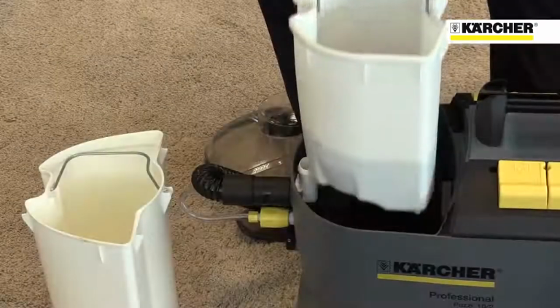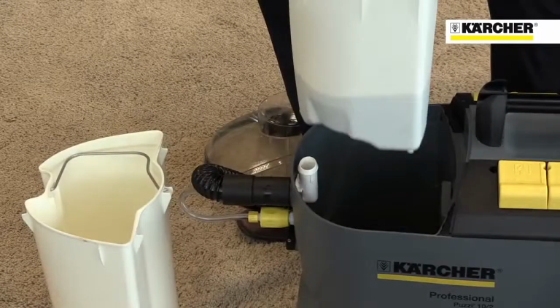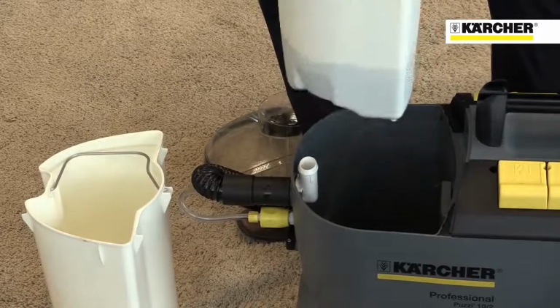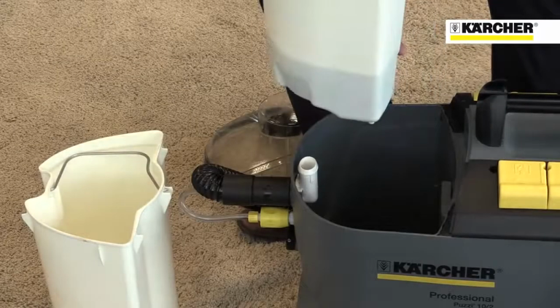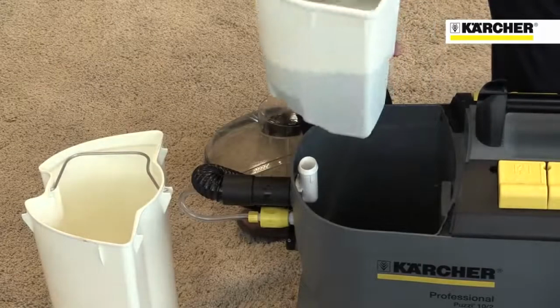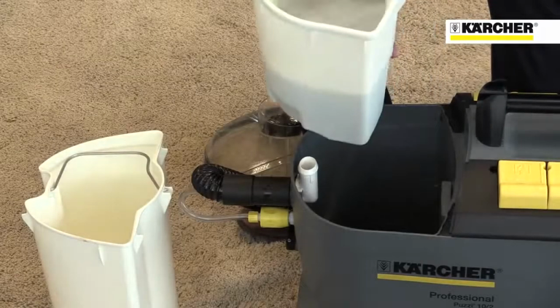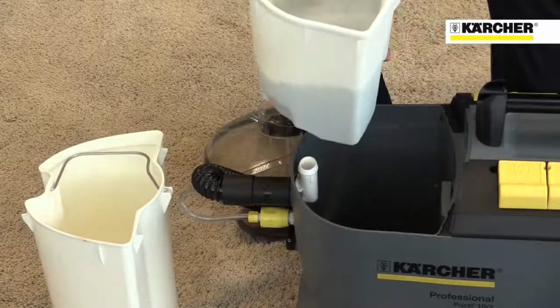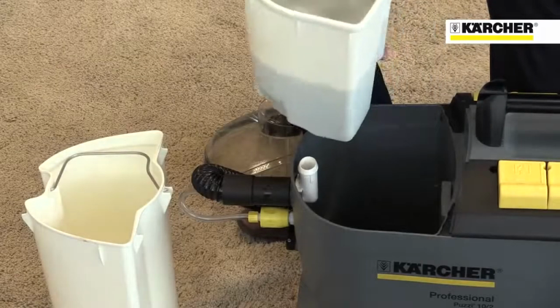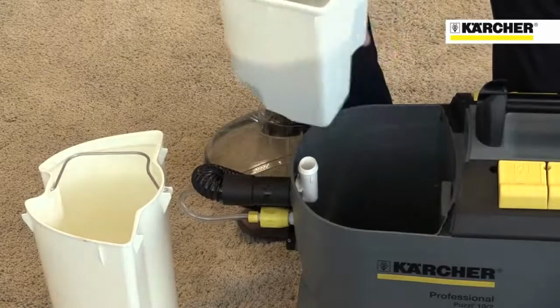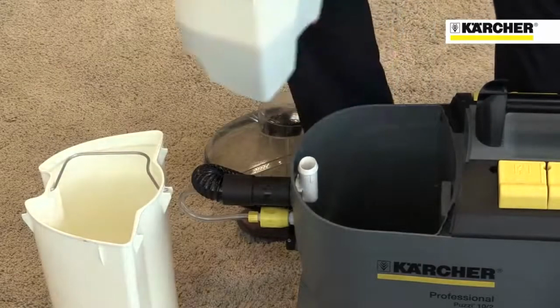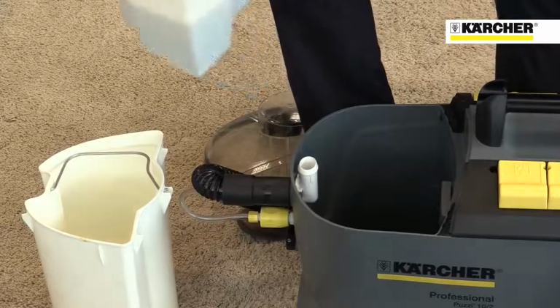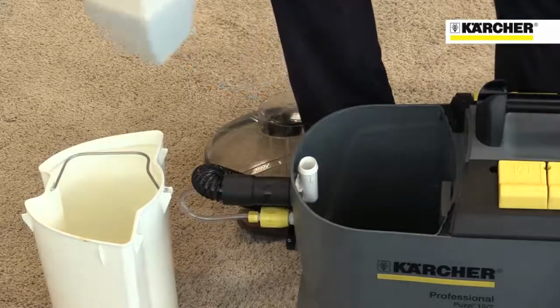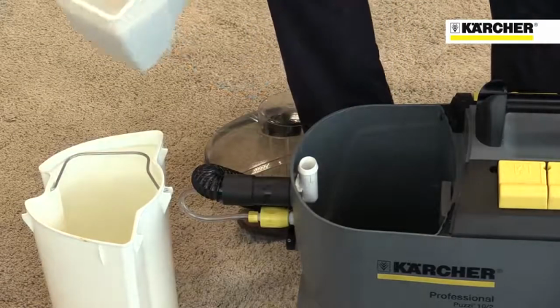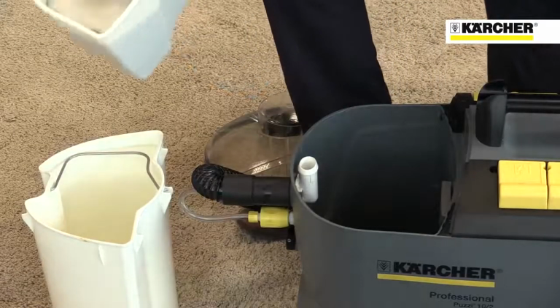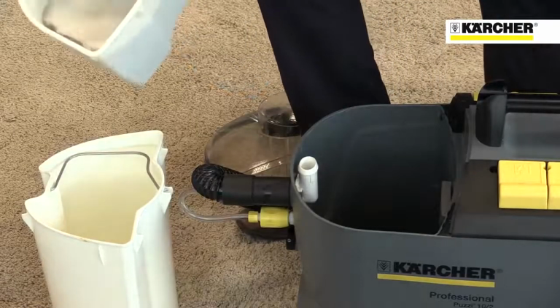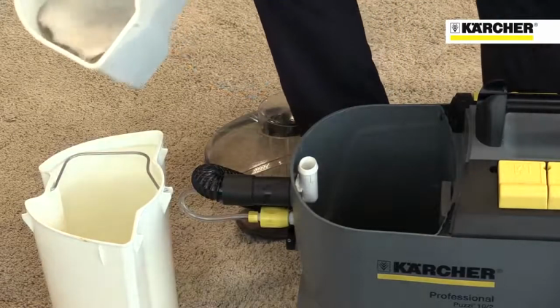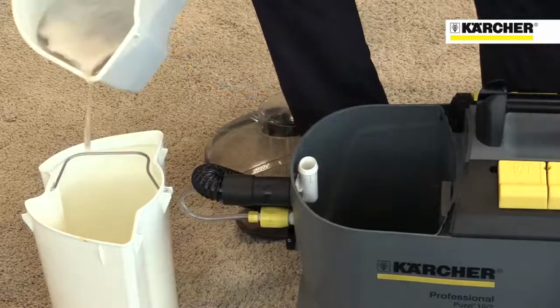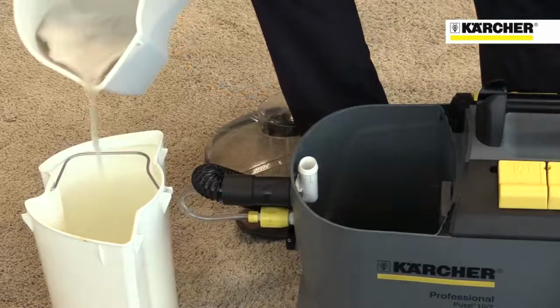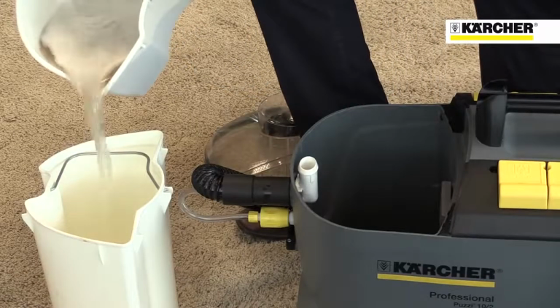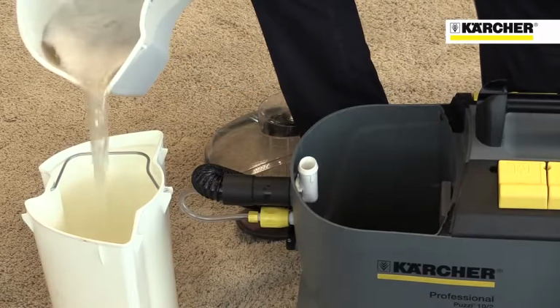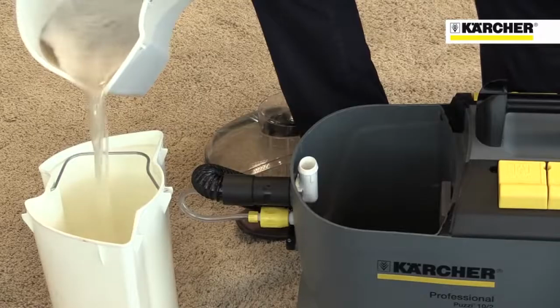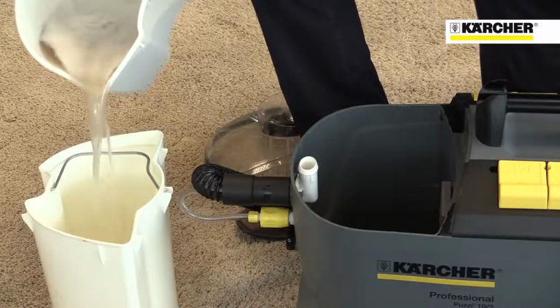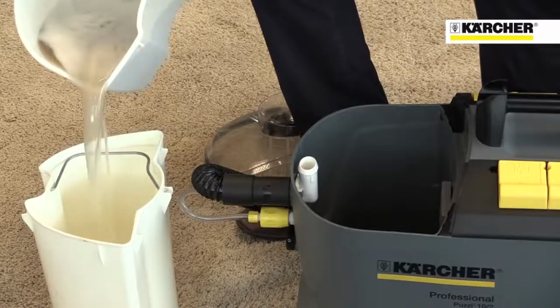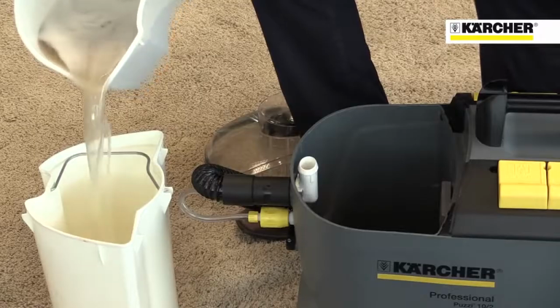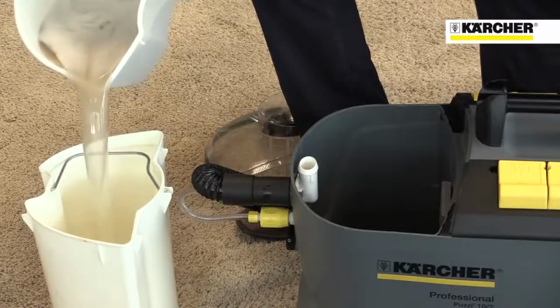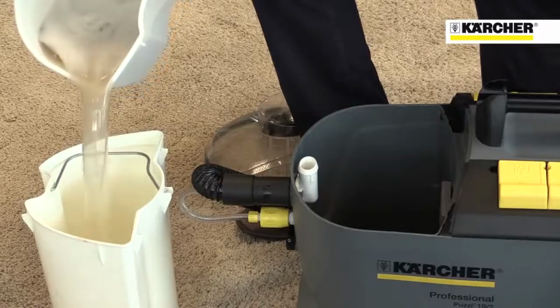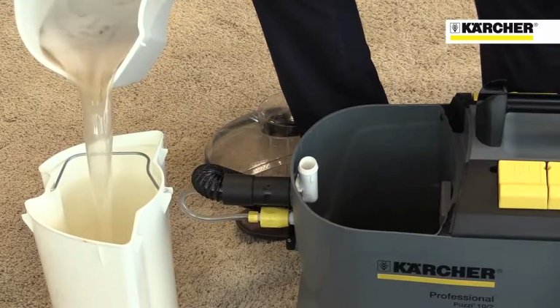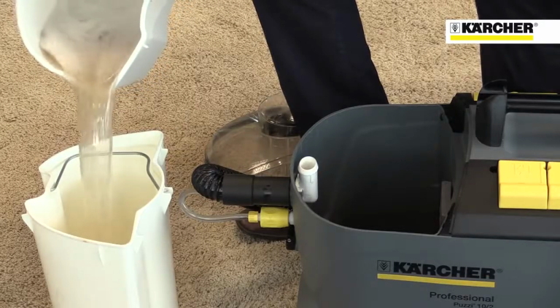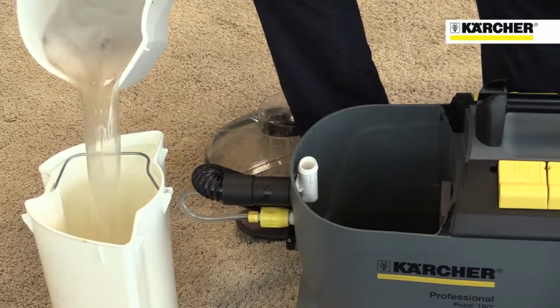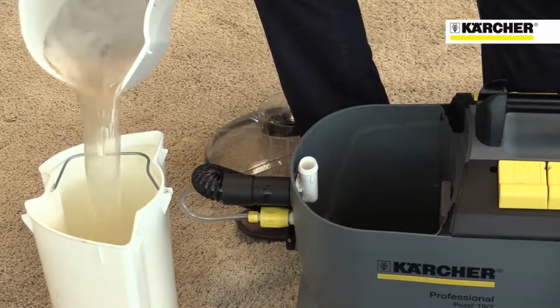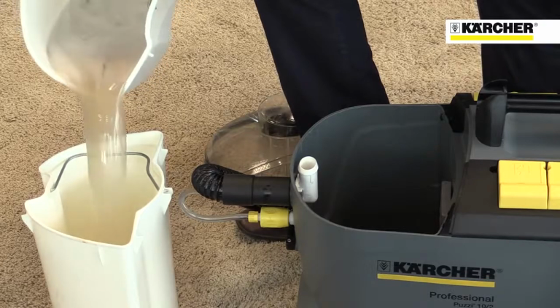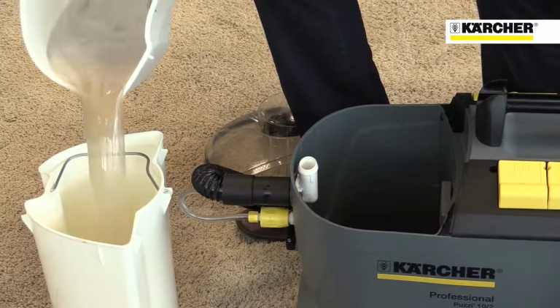Even carpets and upholstery that look clean will have large amounts of dirt removed from them with a Karcher Putzi.